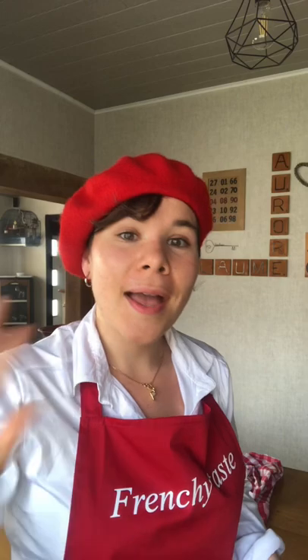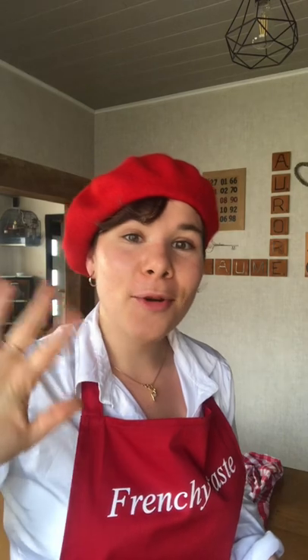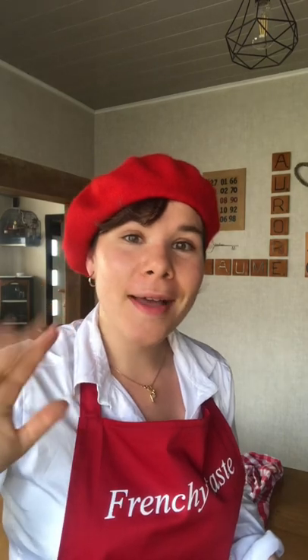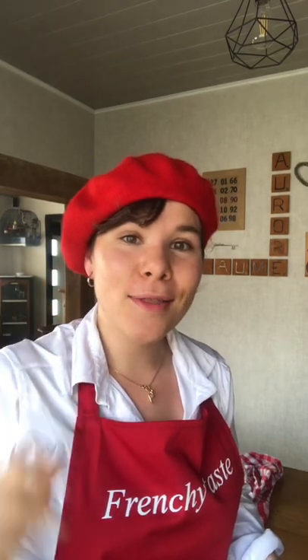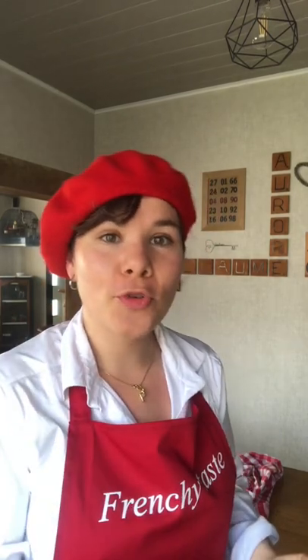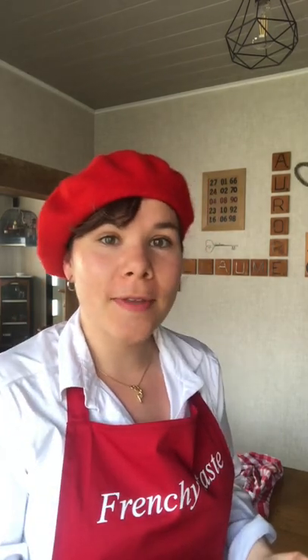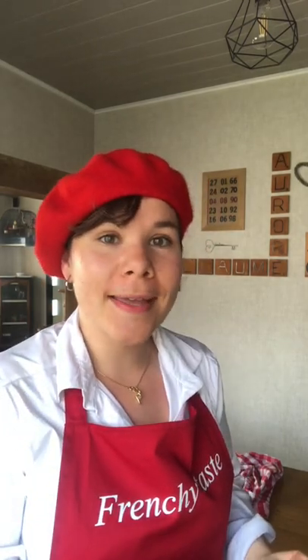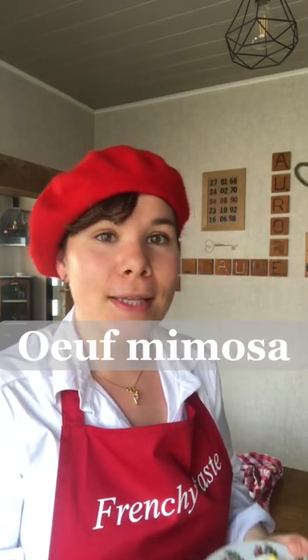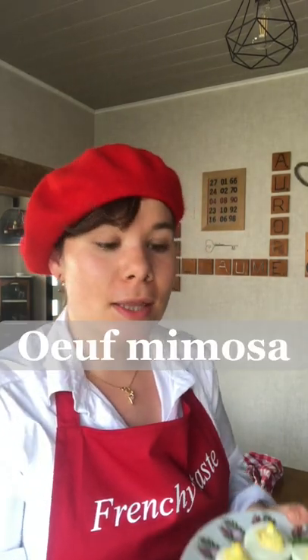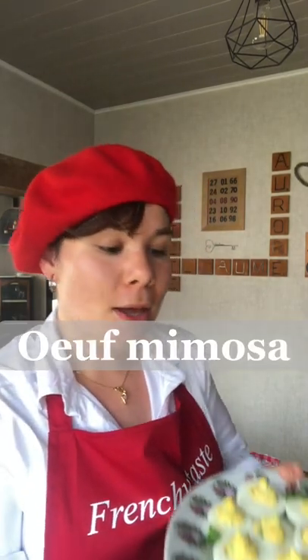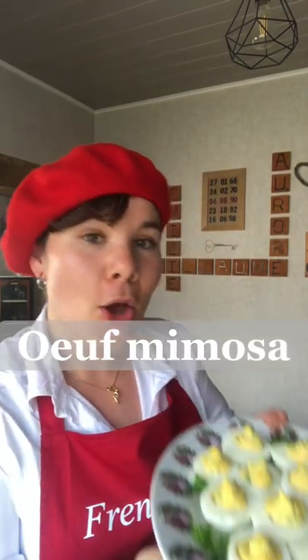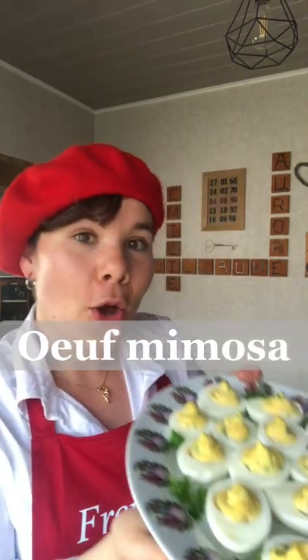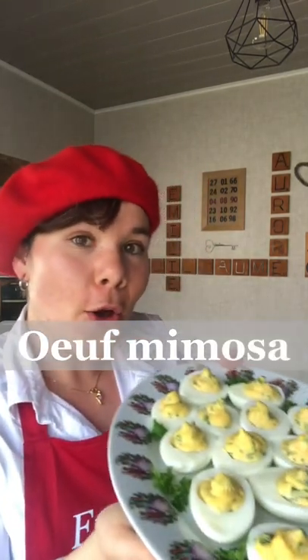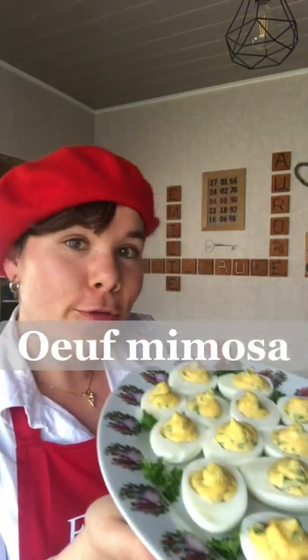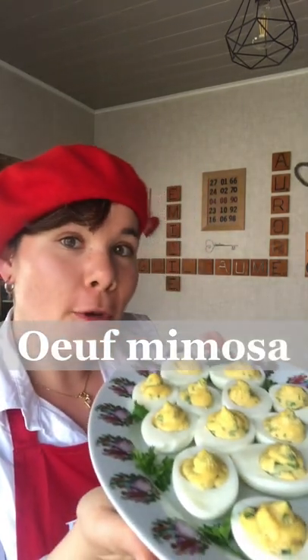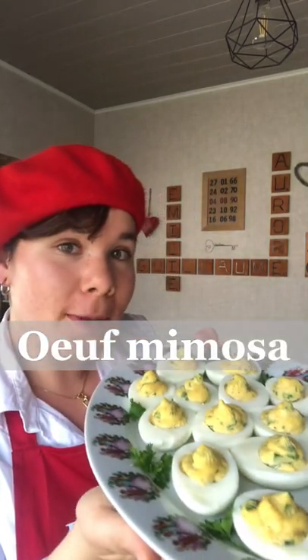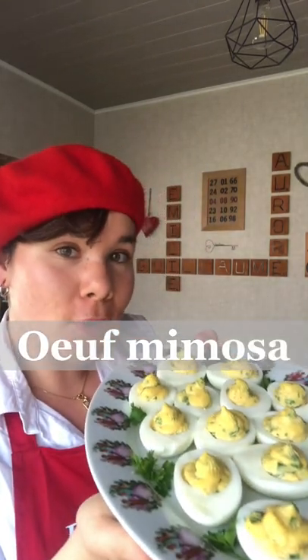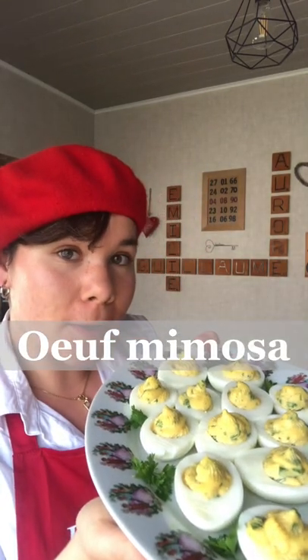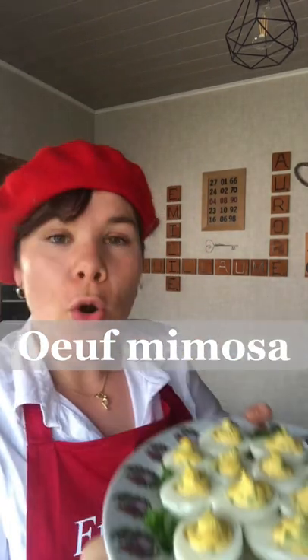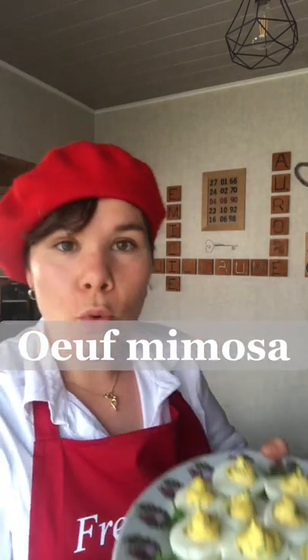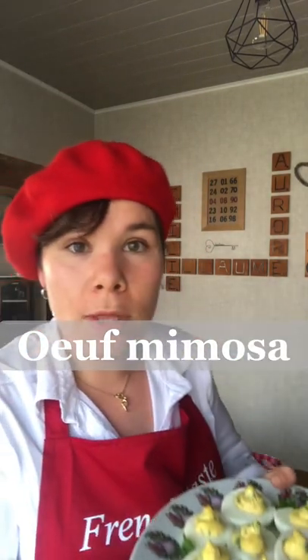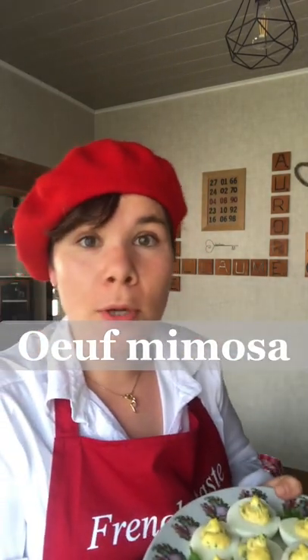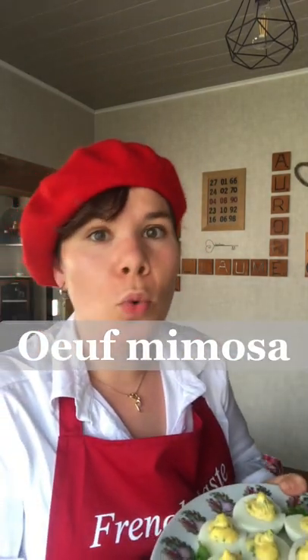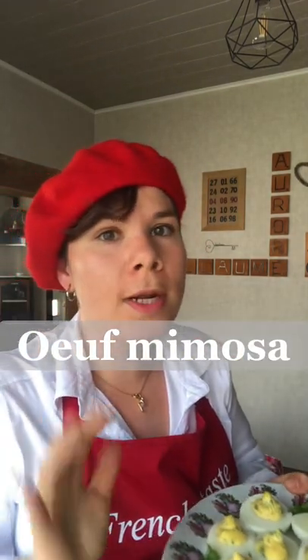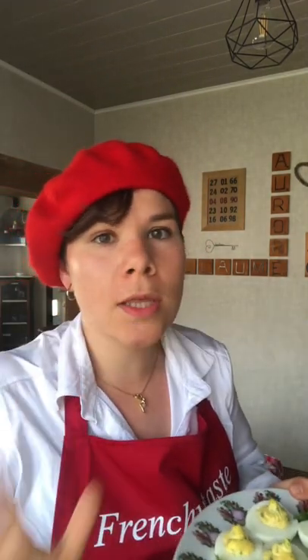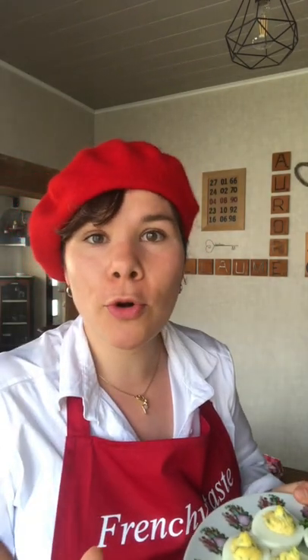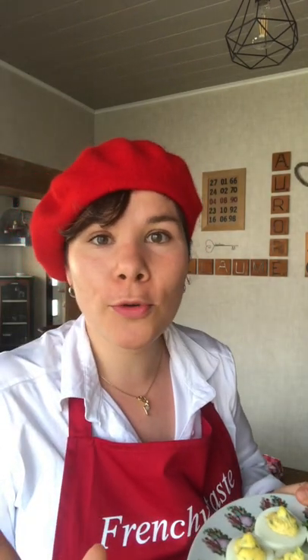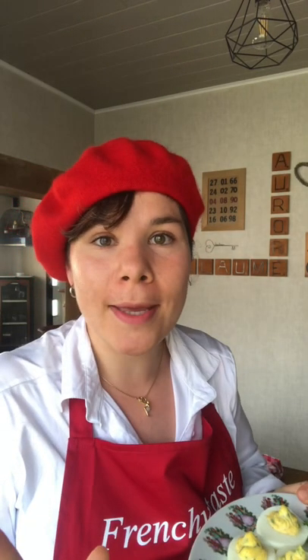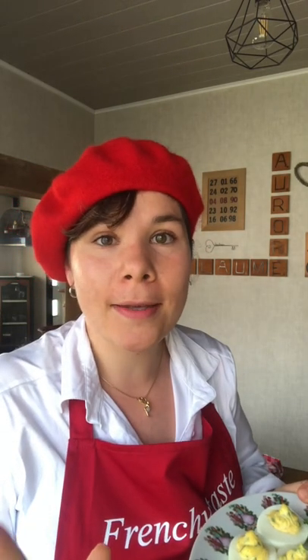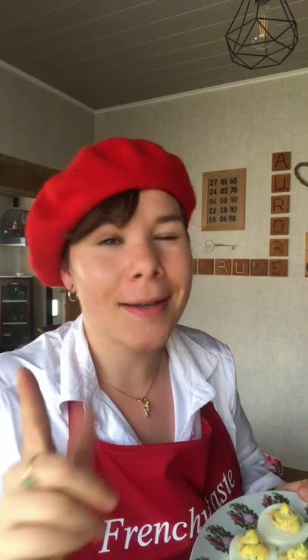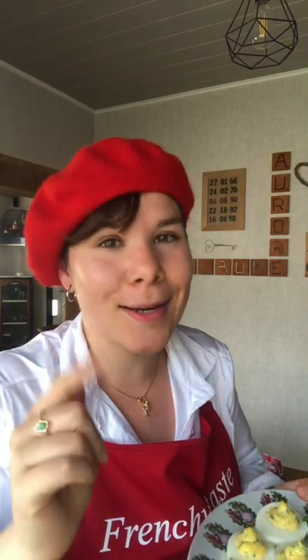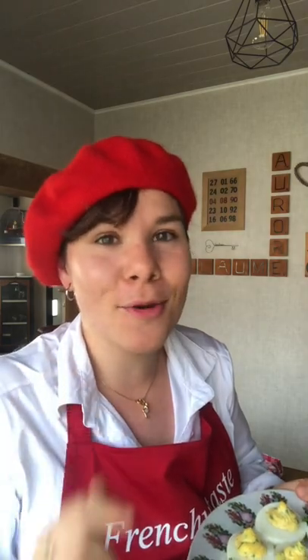Hello guys! Today it's Oeuf Mimosa, a recipe really simple to make. Let's go!